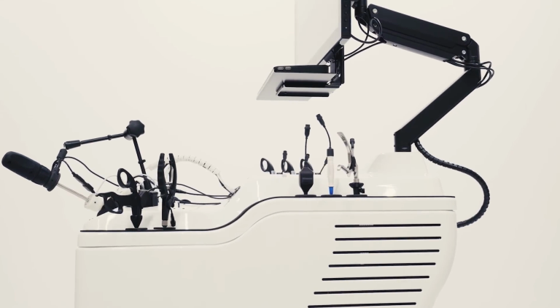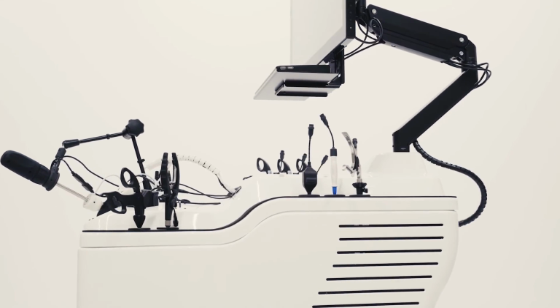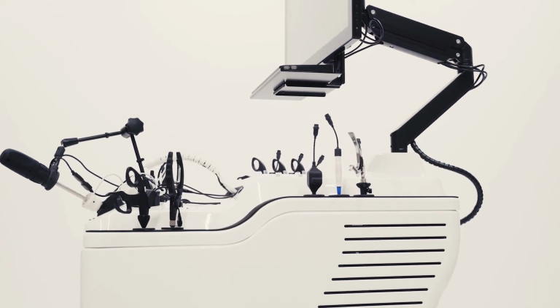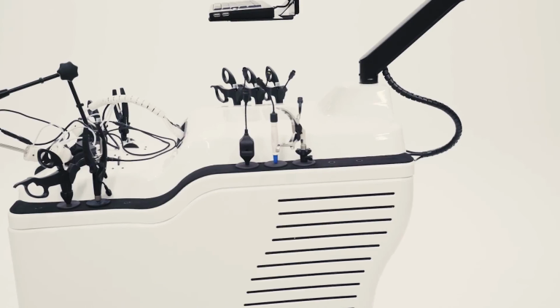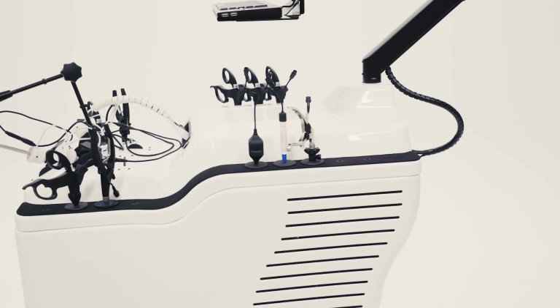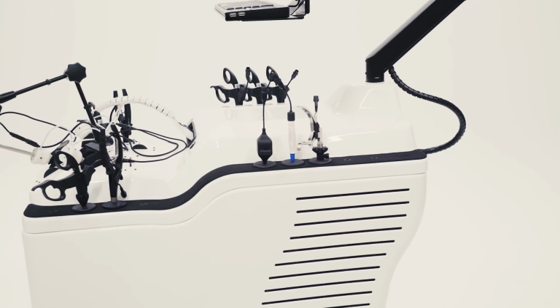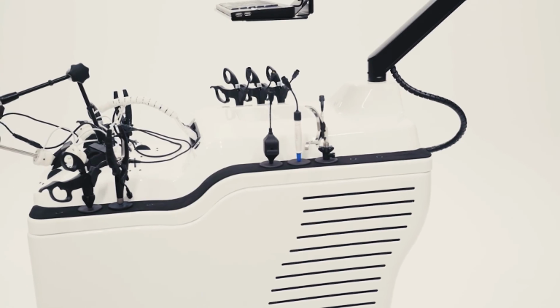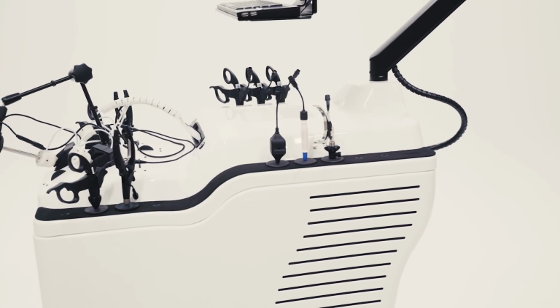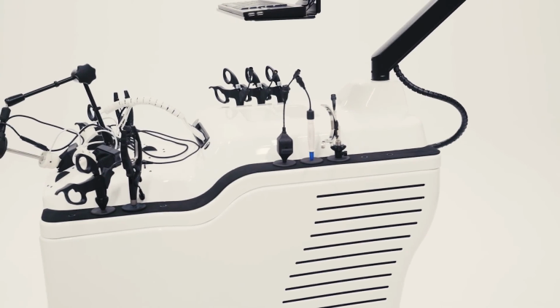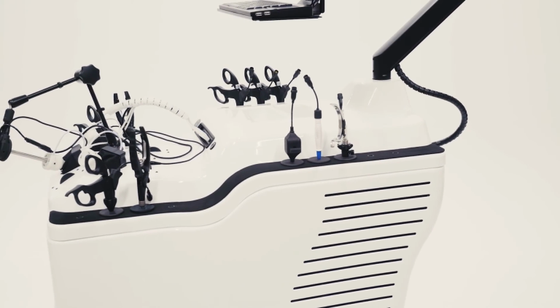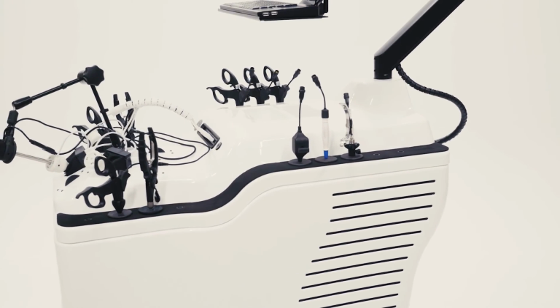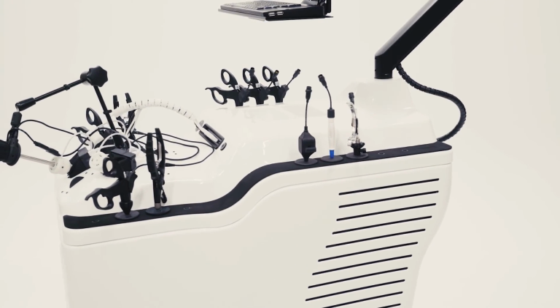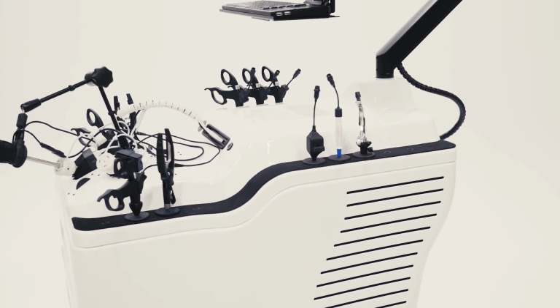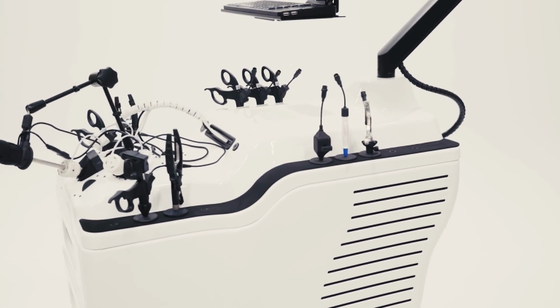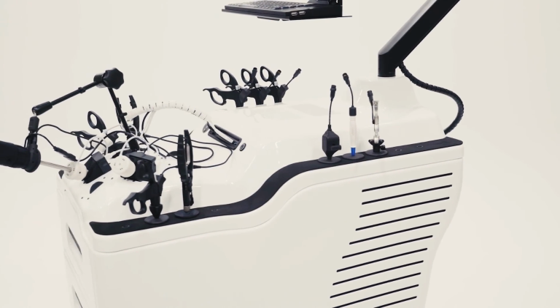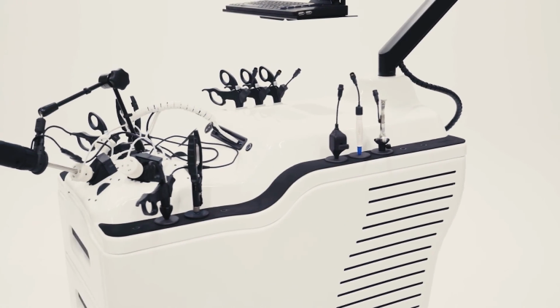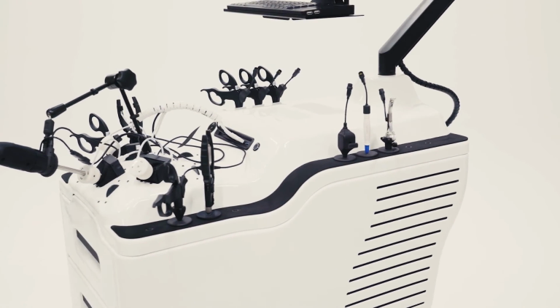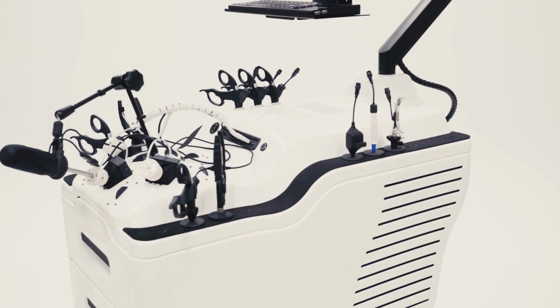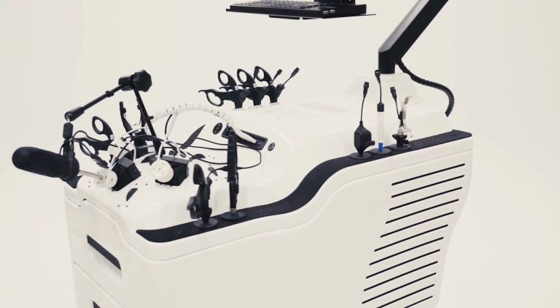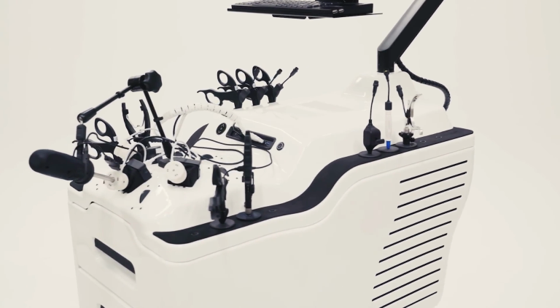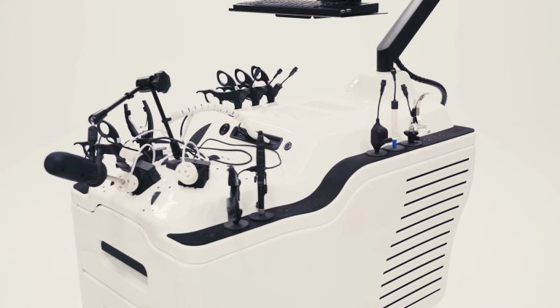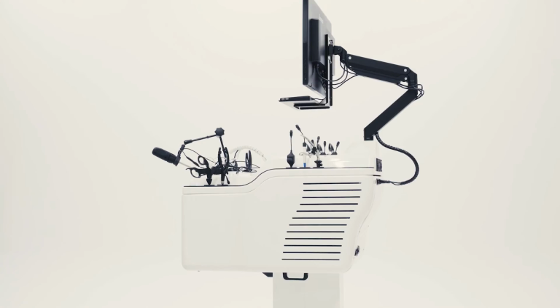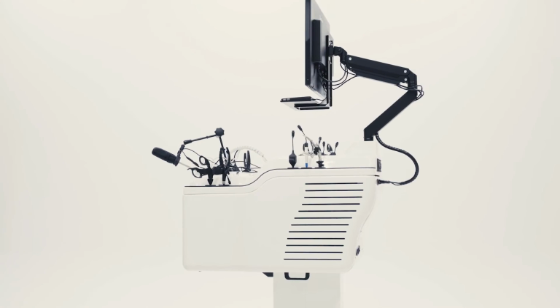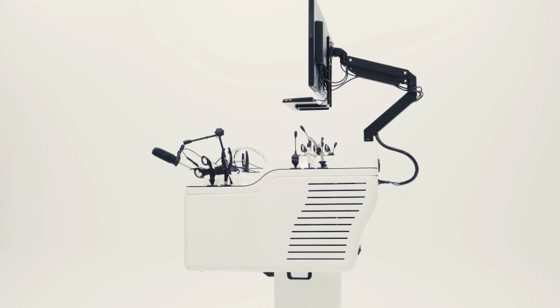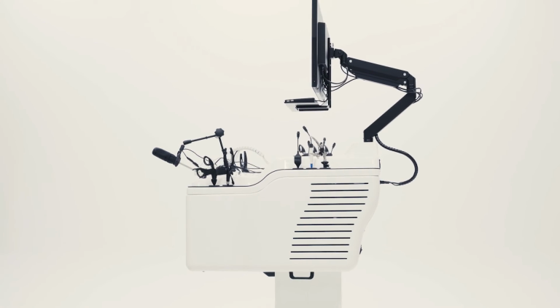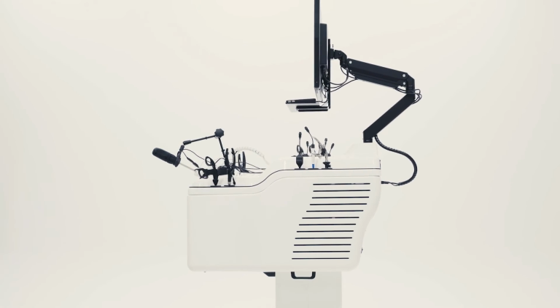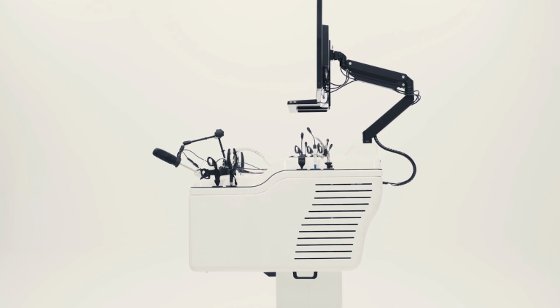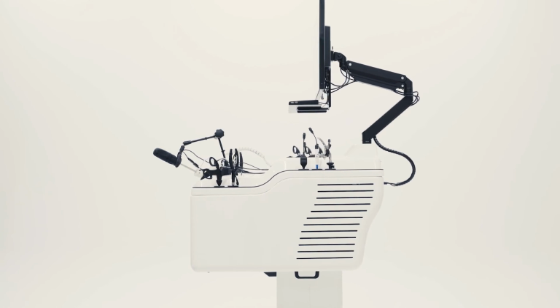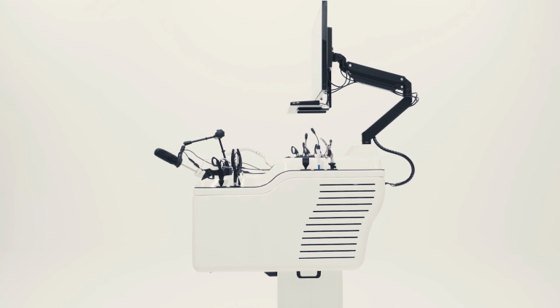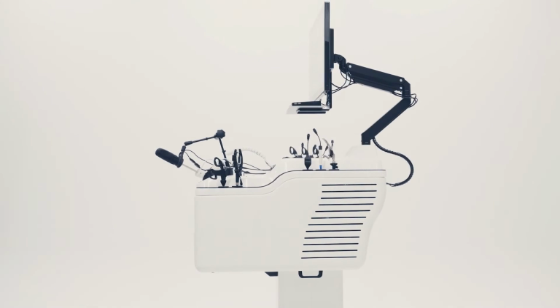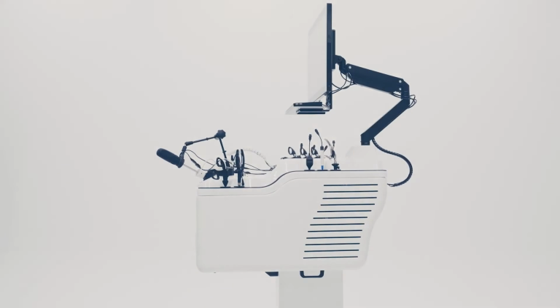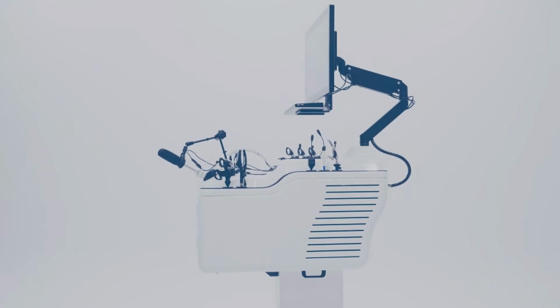The Apex completes the lineup of laparoscopic training systems offered by Lopero Medical Simulators.